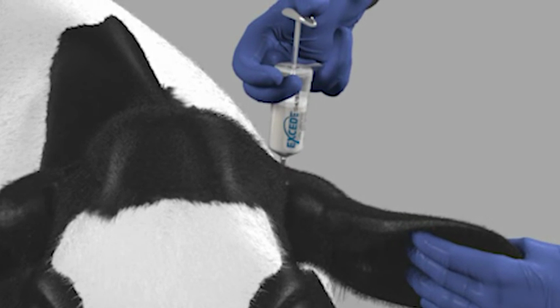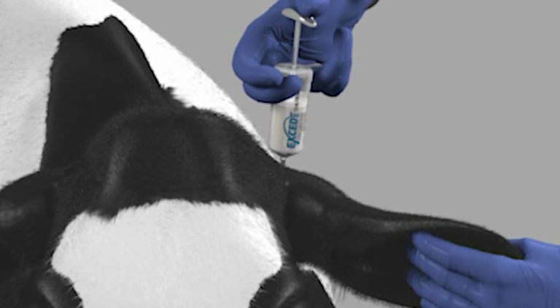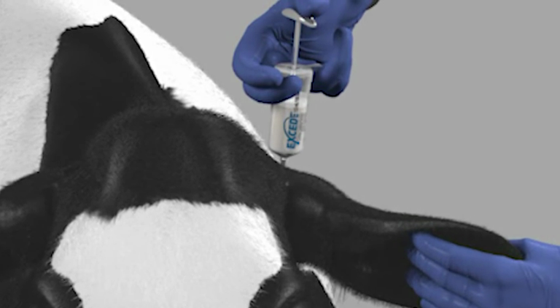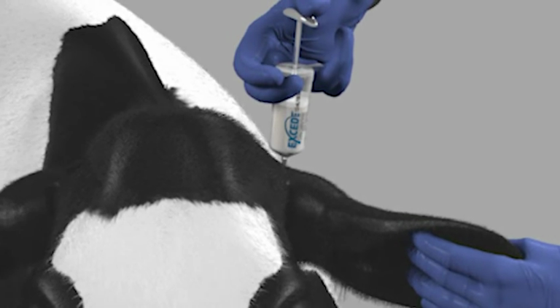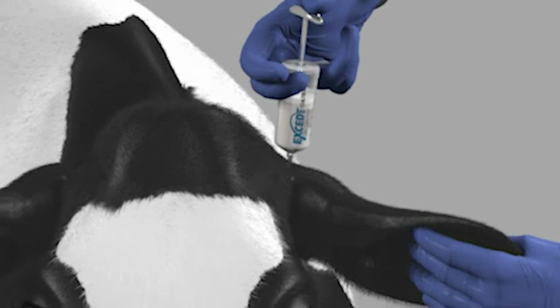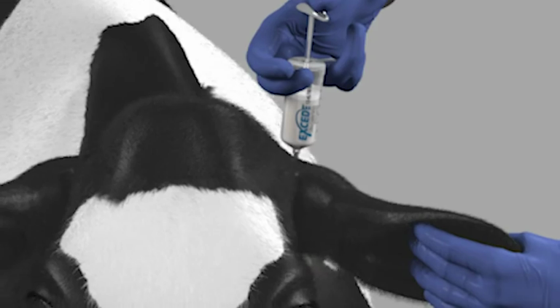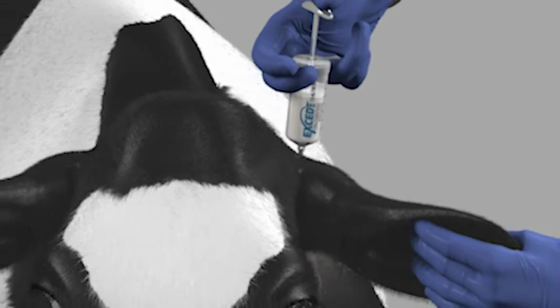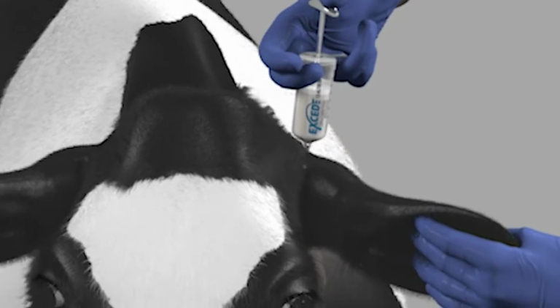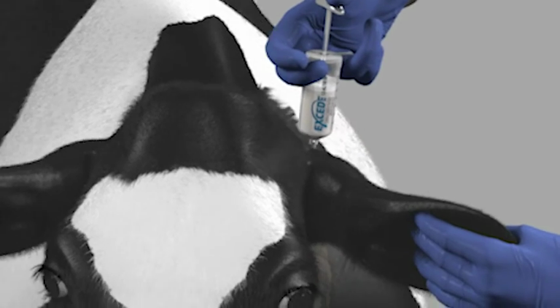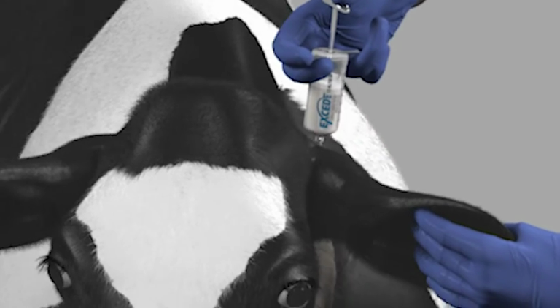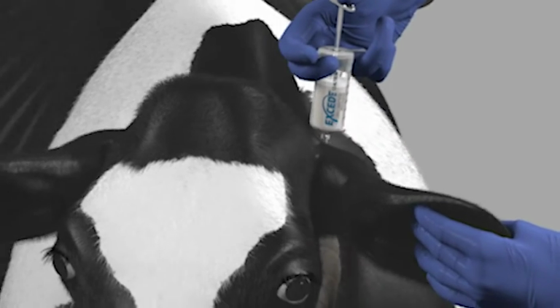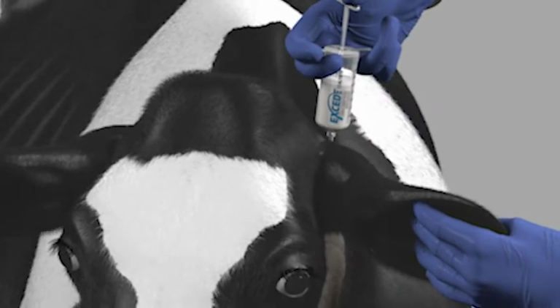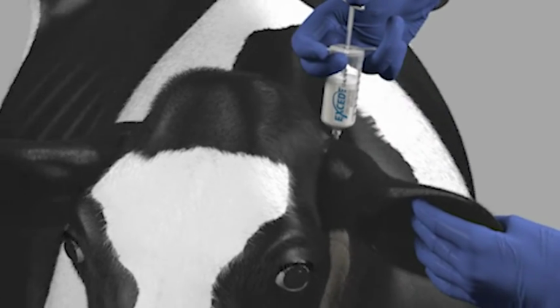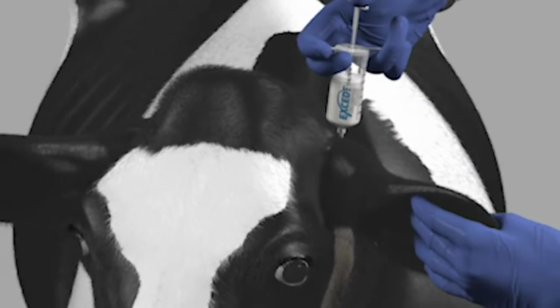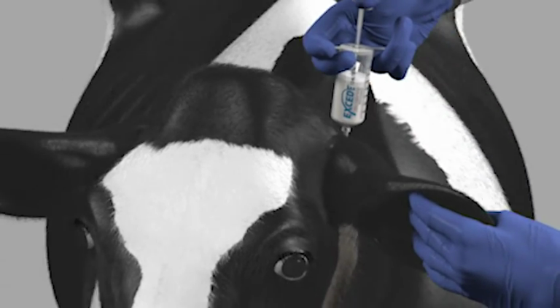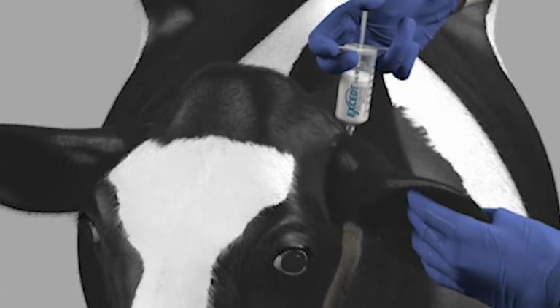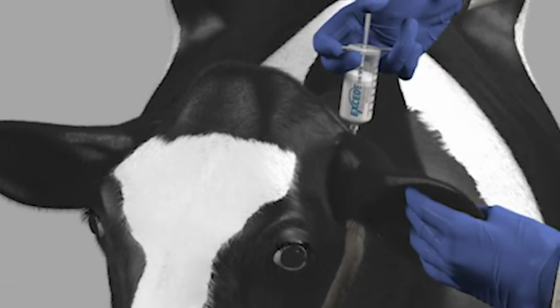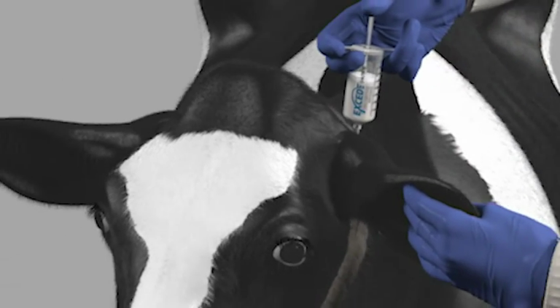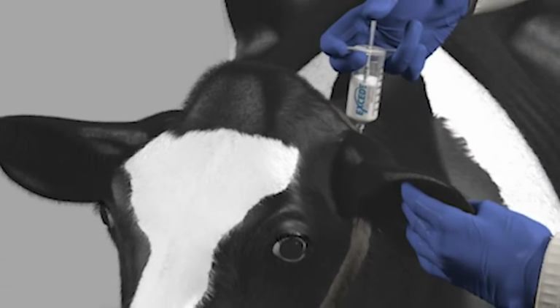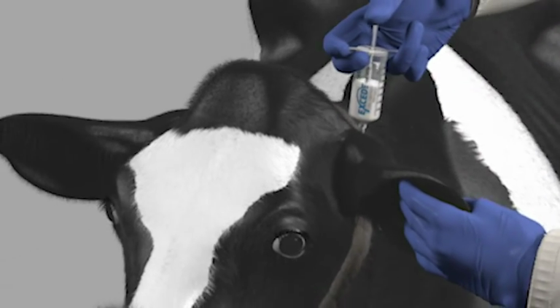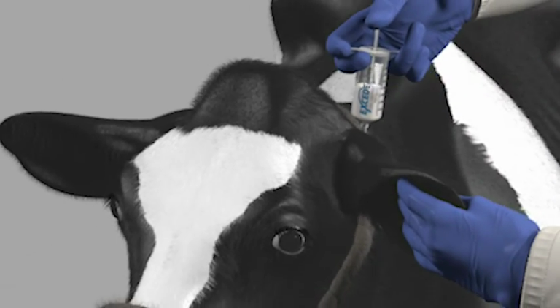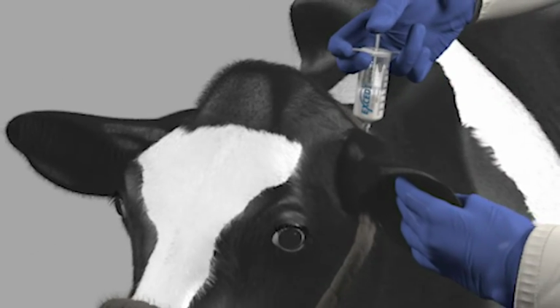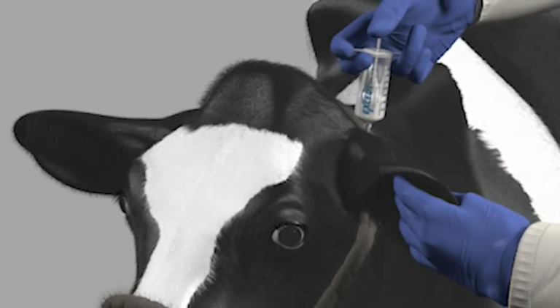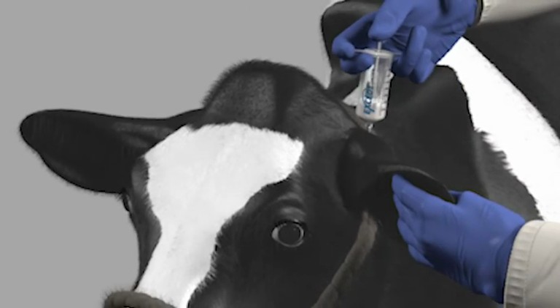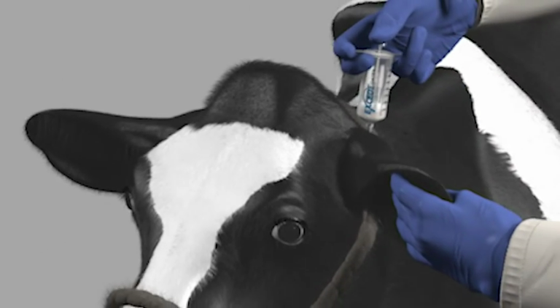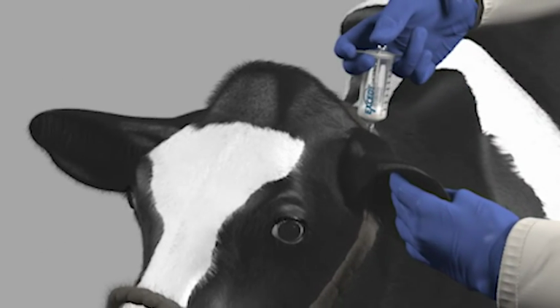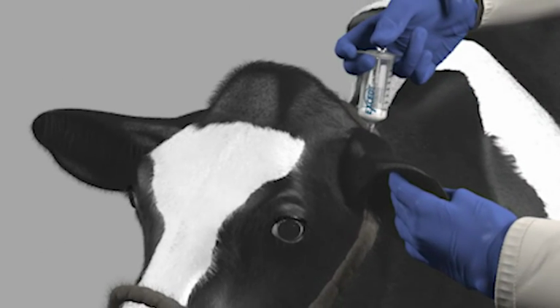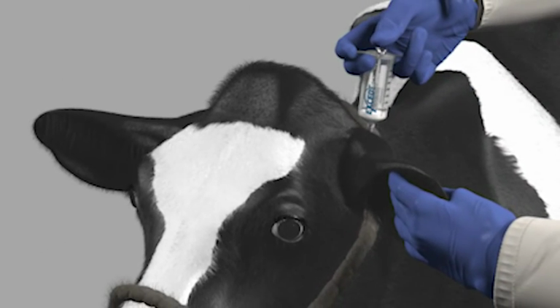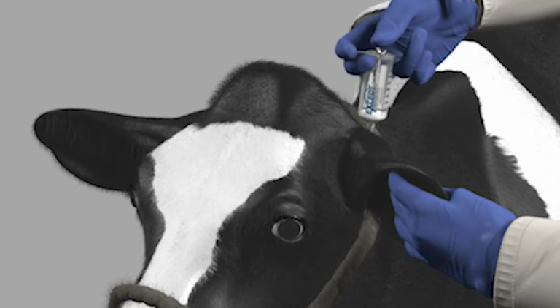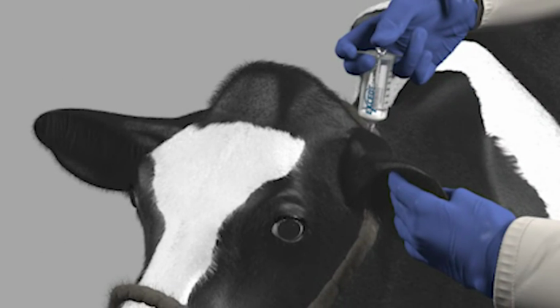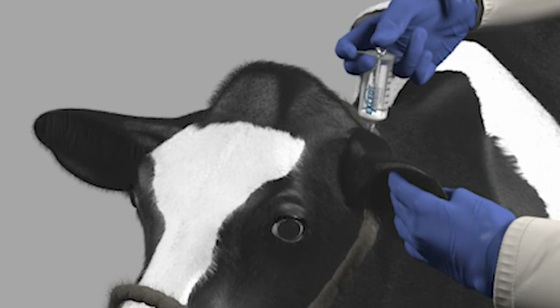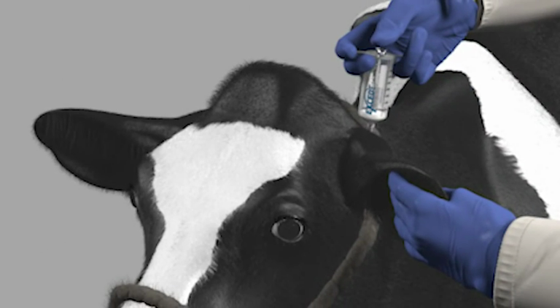Inject the full dose of XSEDE, maintaining needle position until the injection is complete.